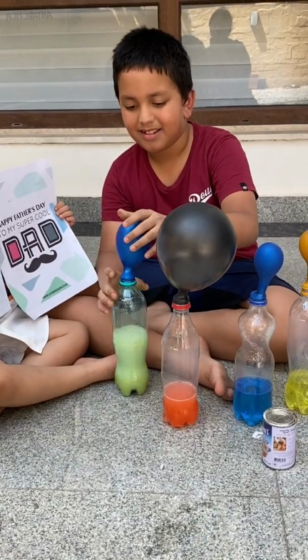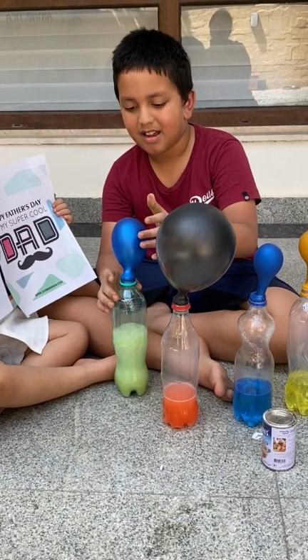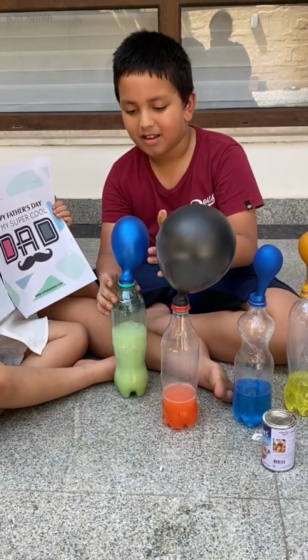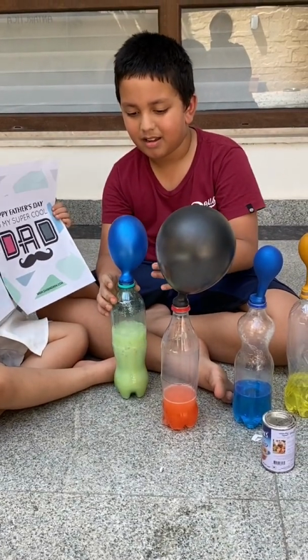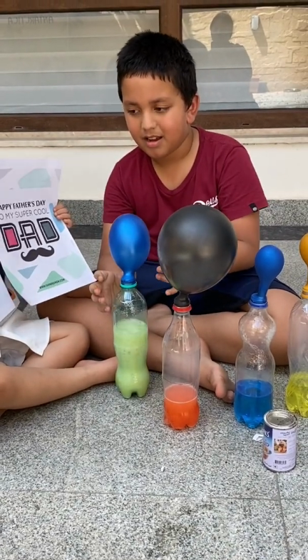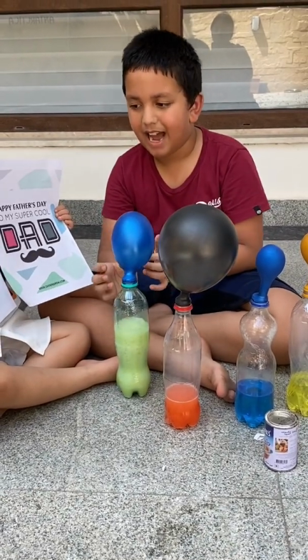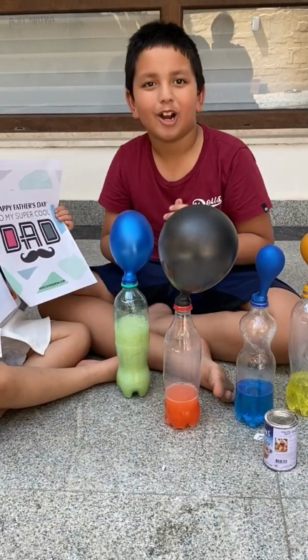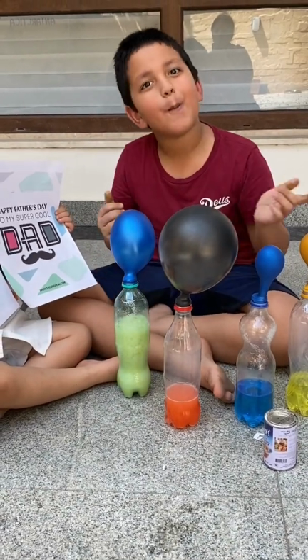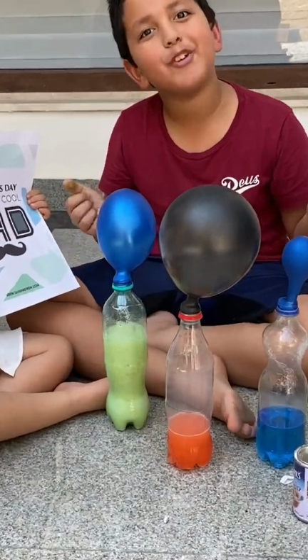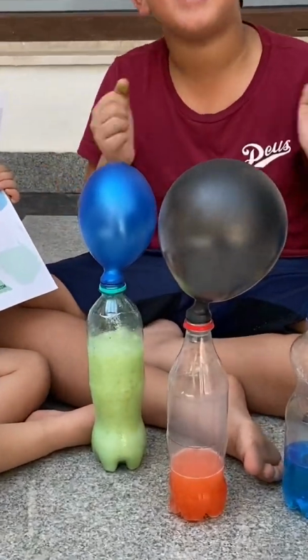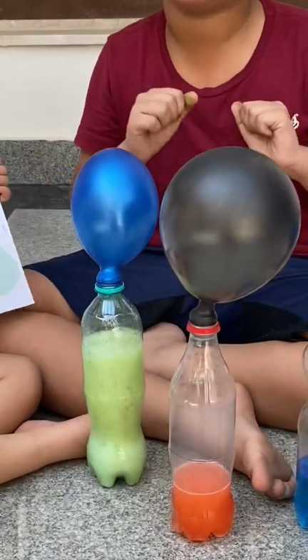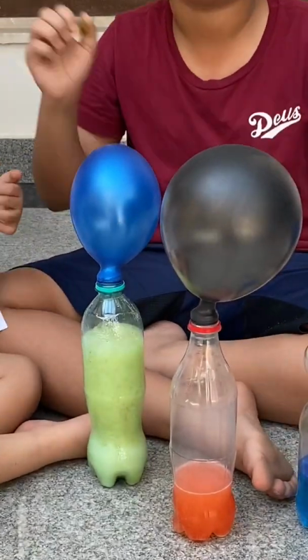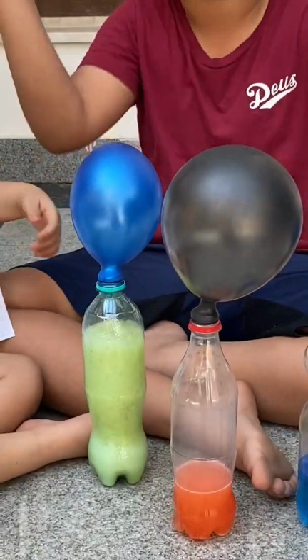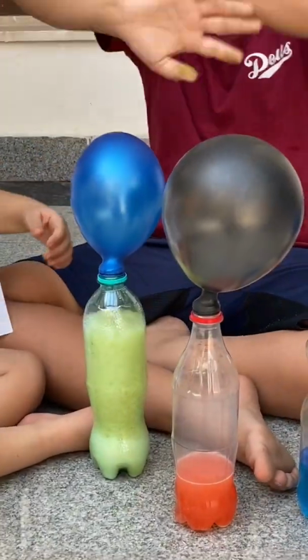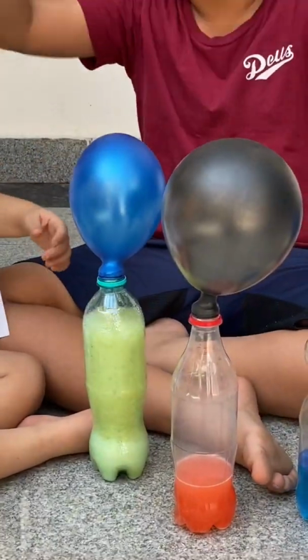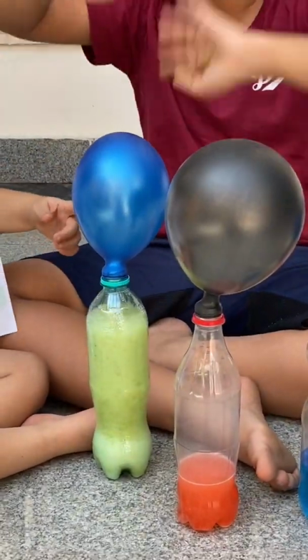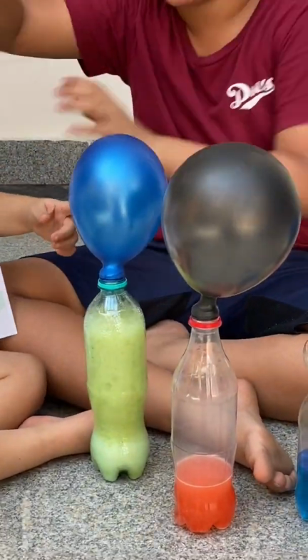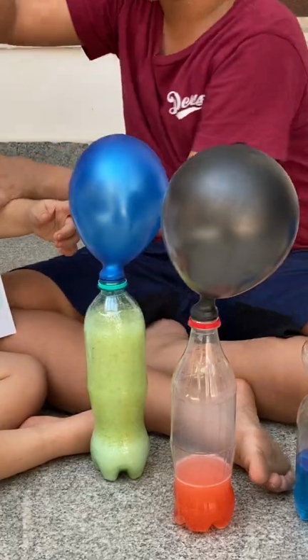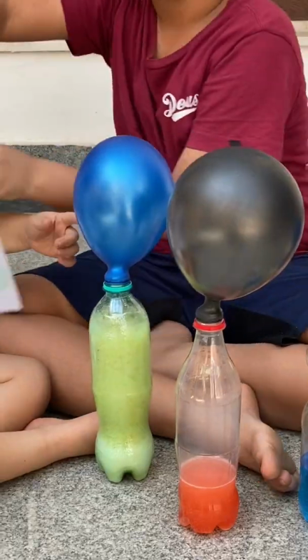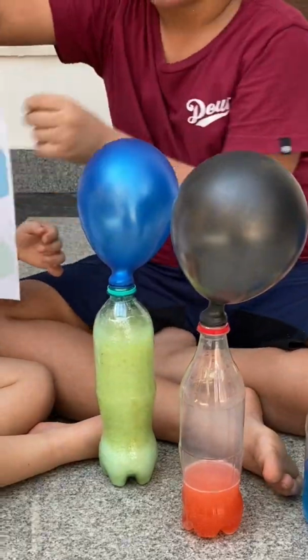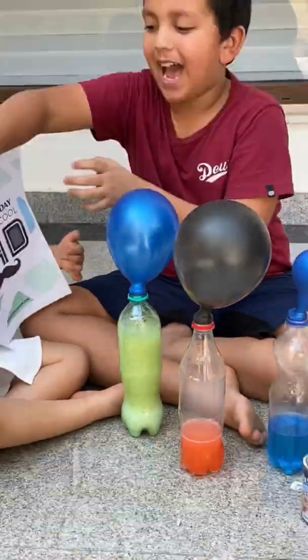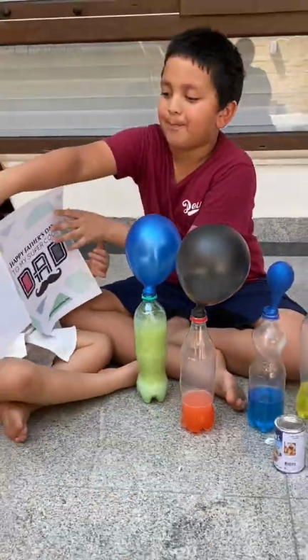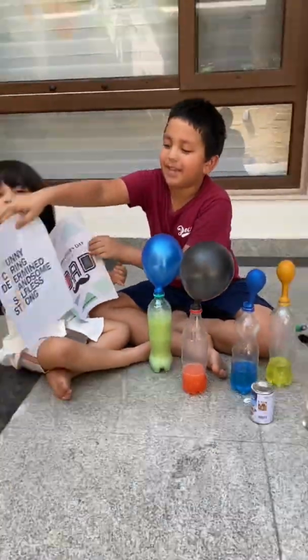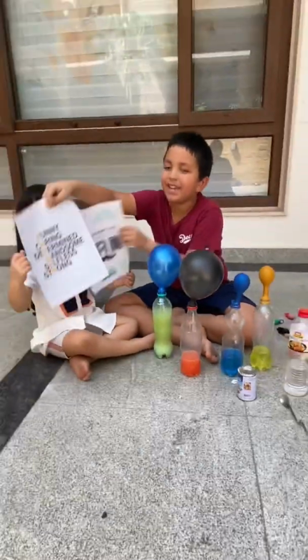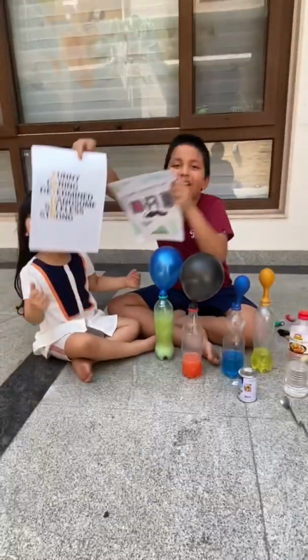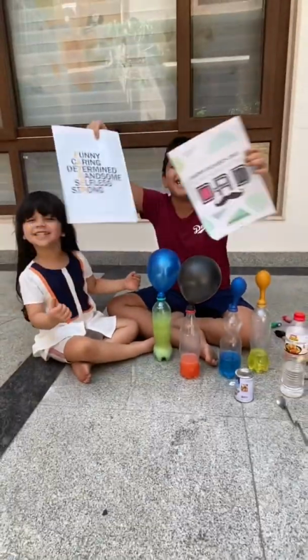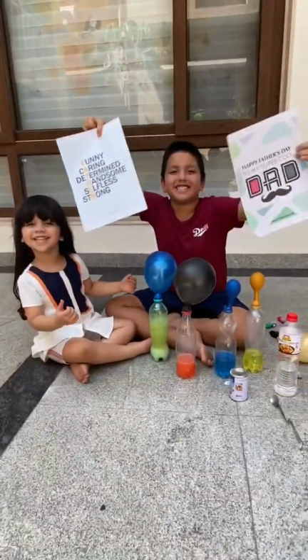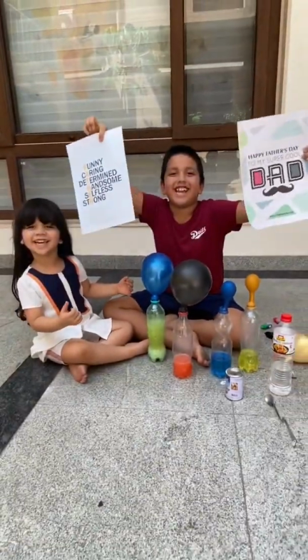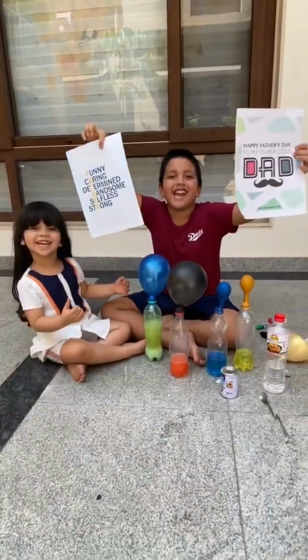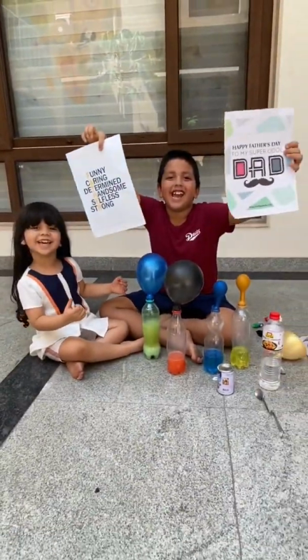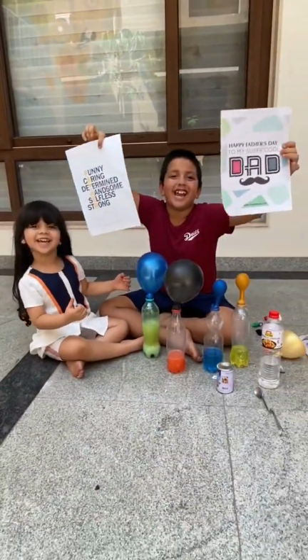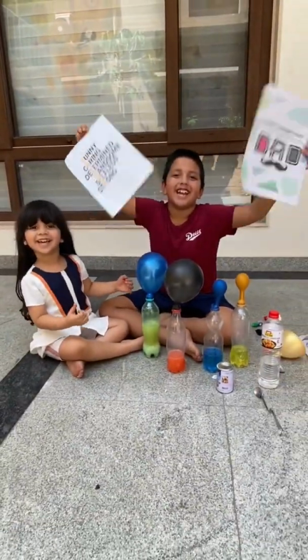I hope you learned. Bye. Happy Father's Day. Thank you.